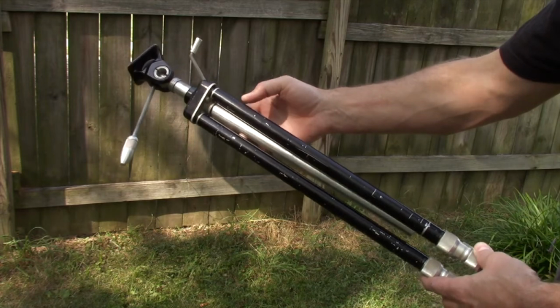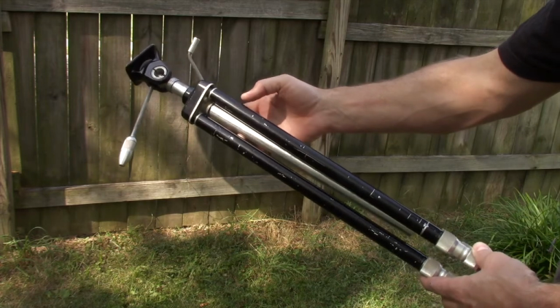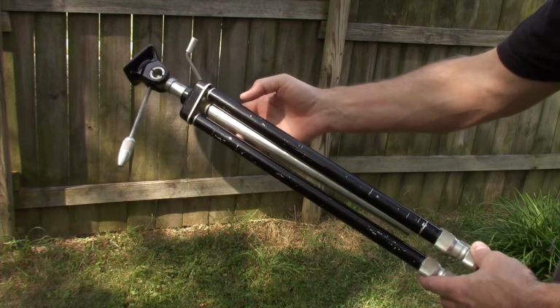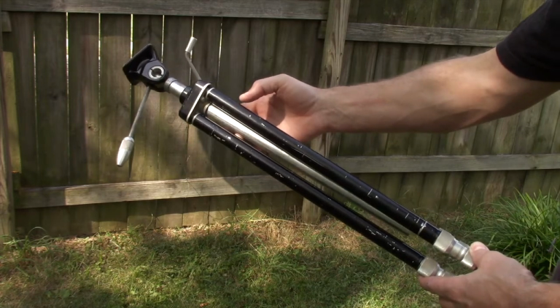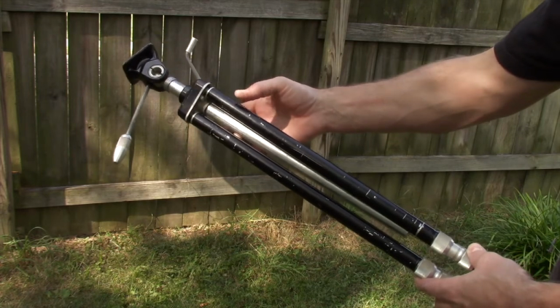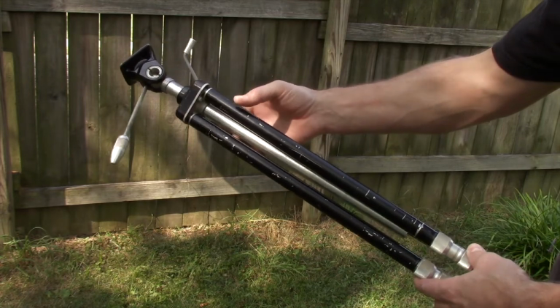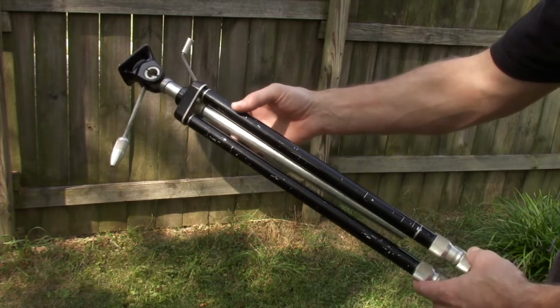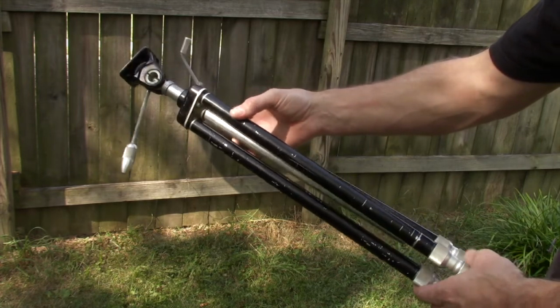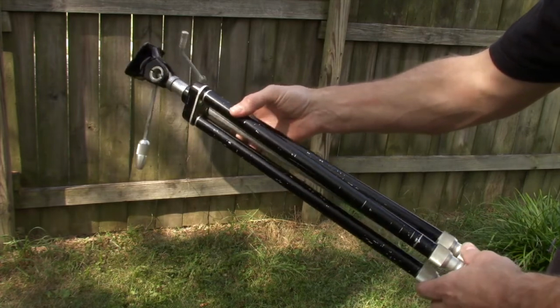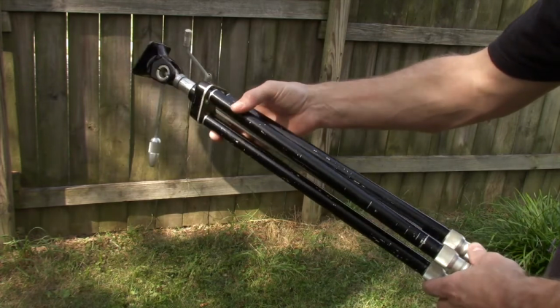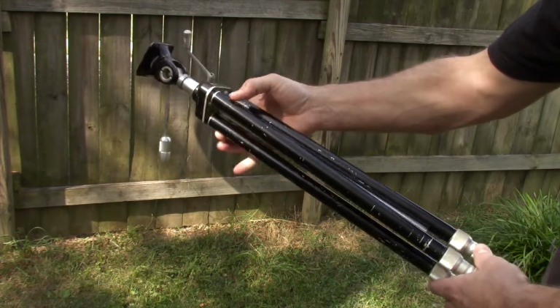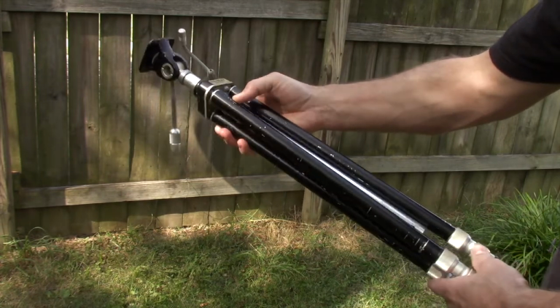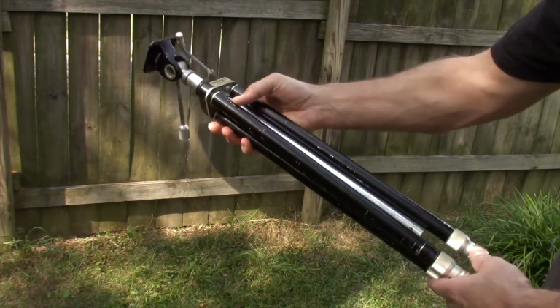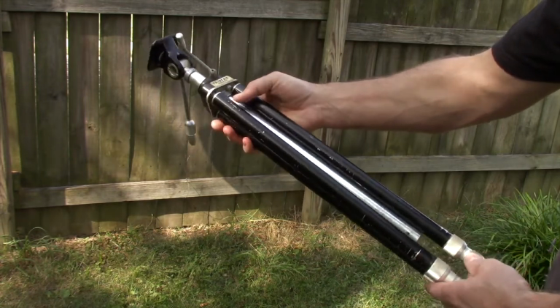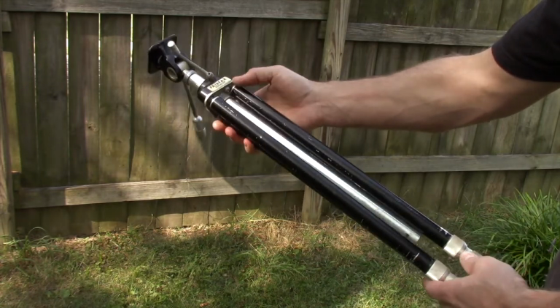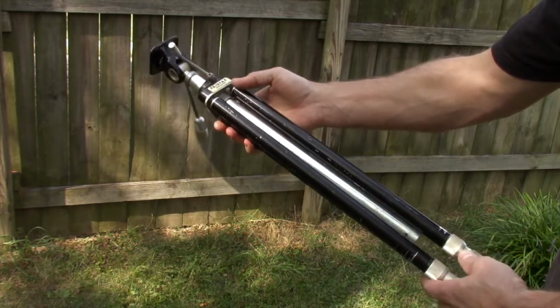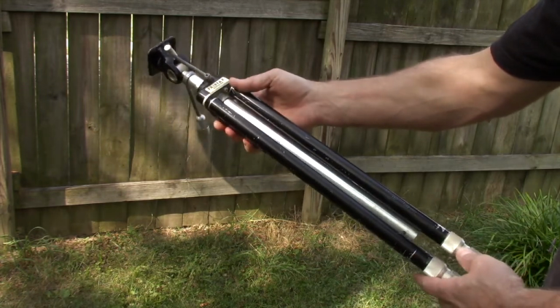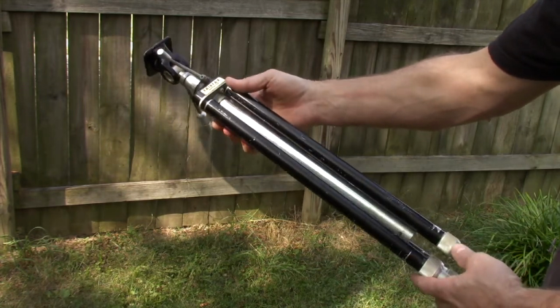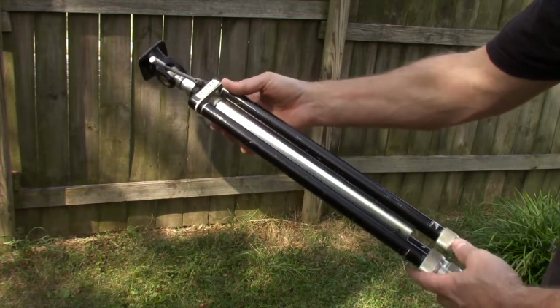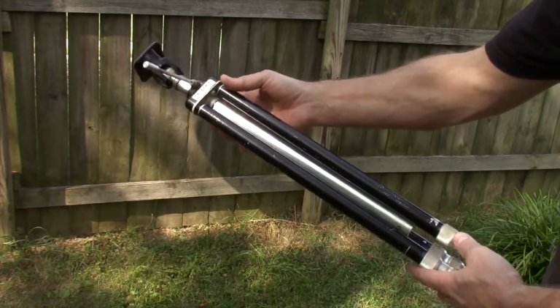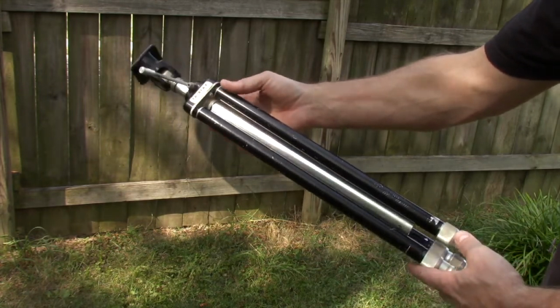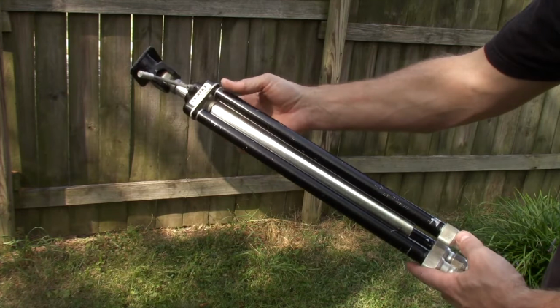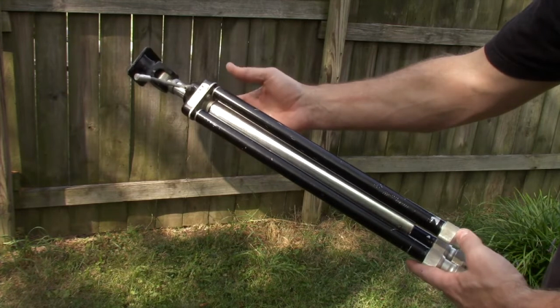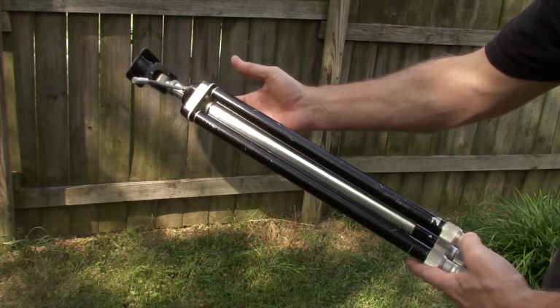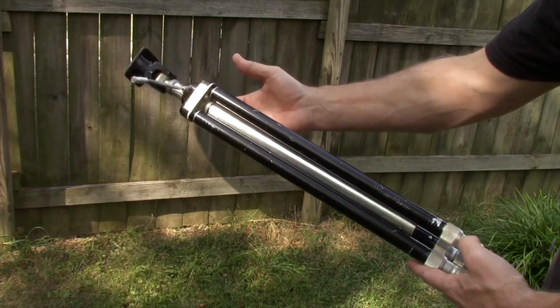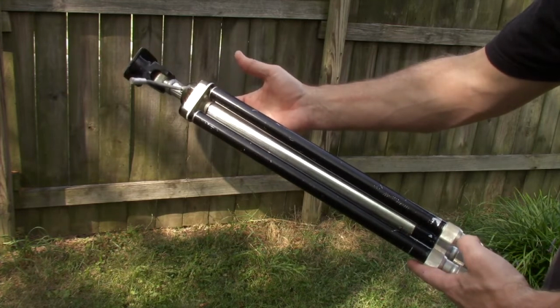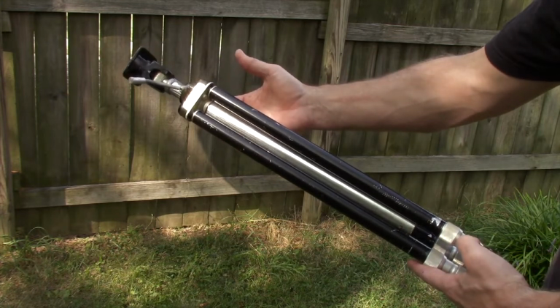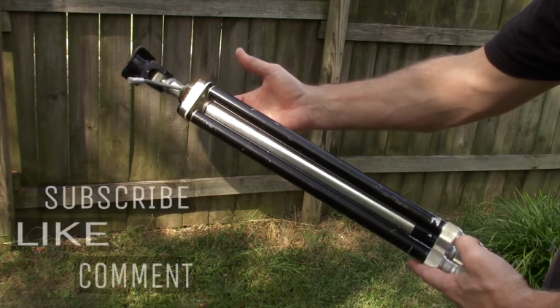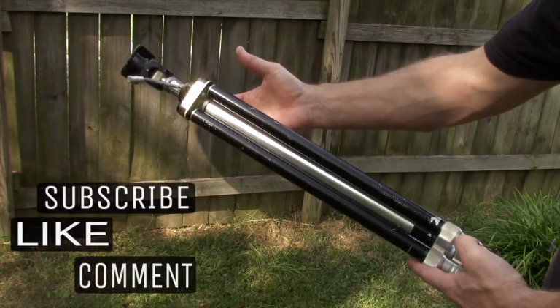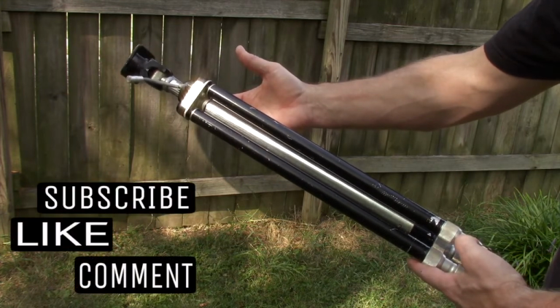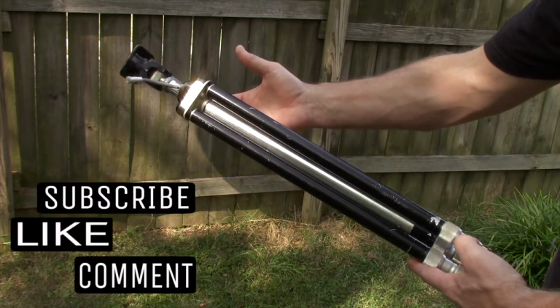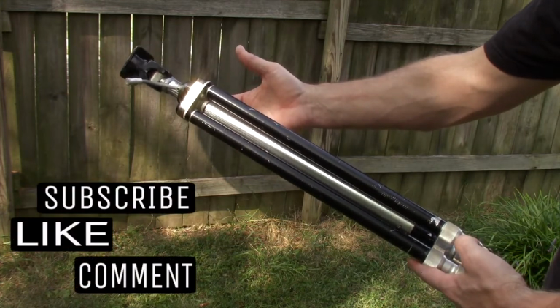I picked this up at a thrift store for roughly four dollars, so you can definitely say that I'm happy with my find.